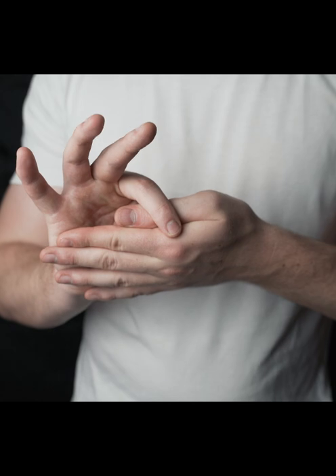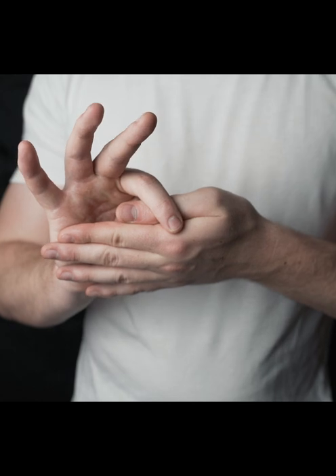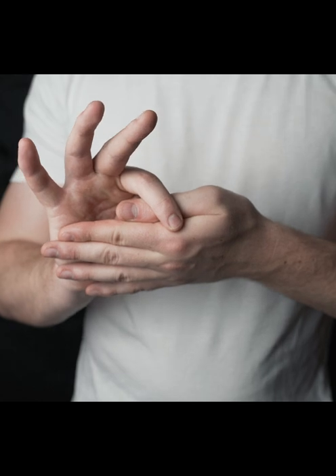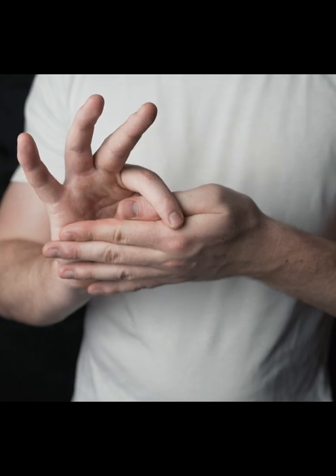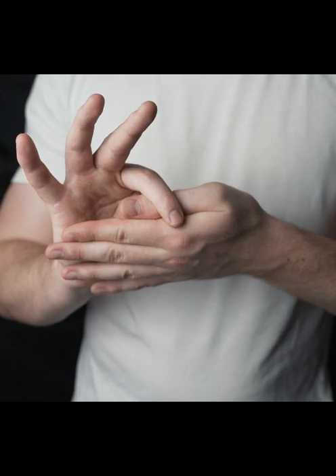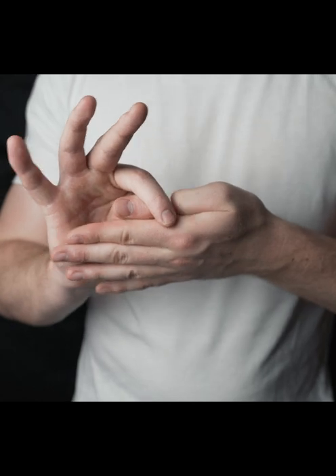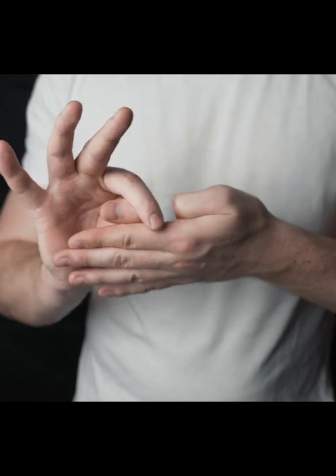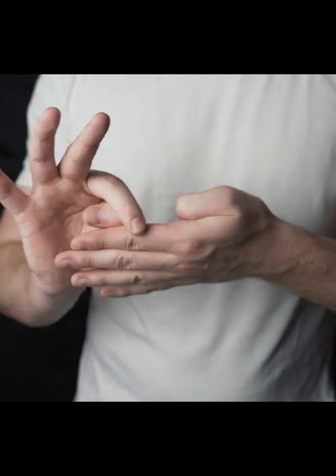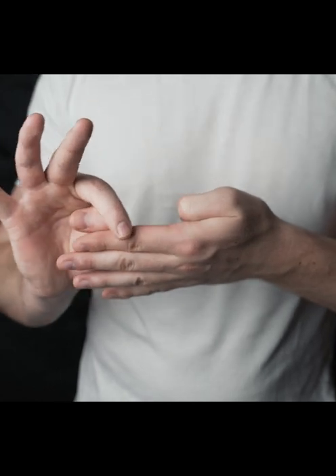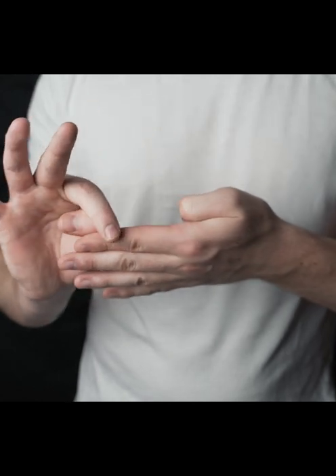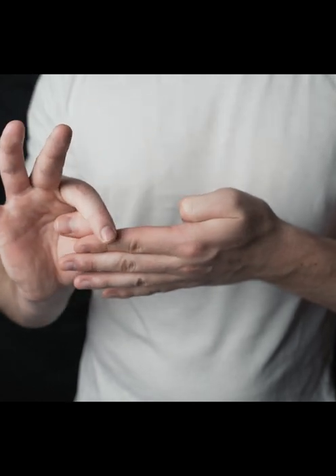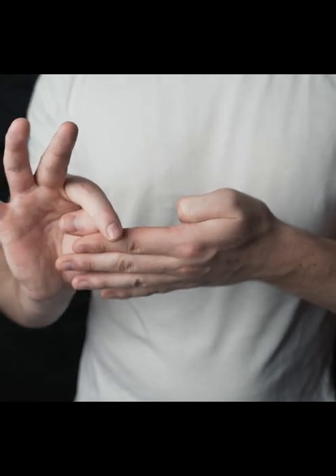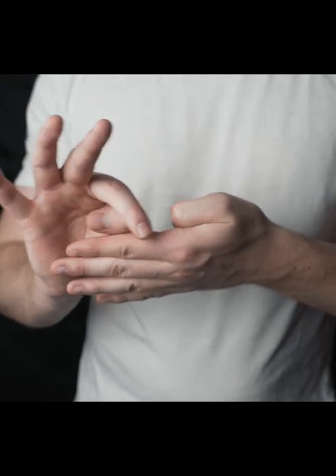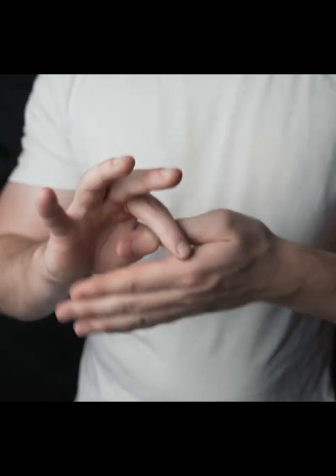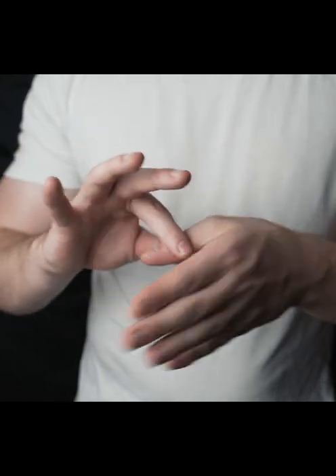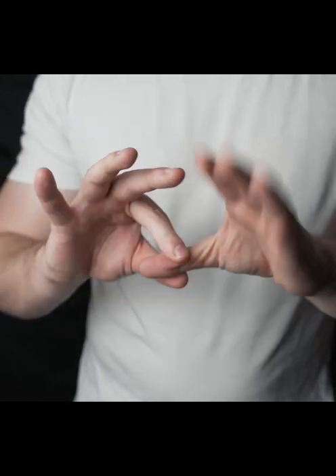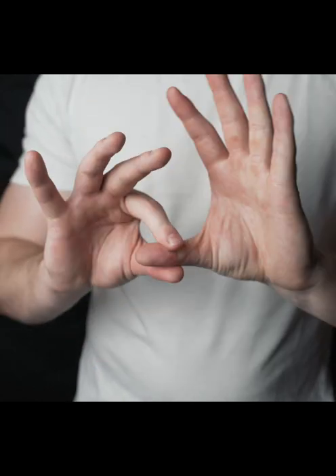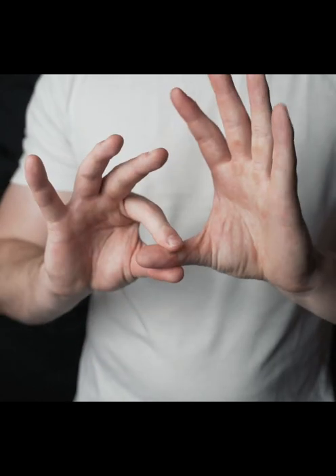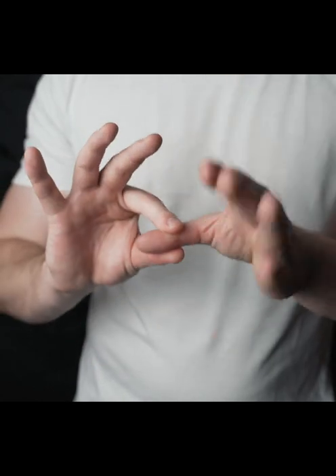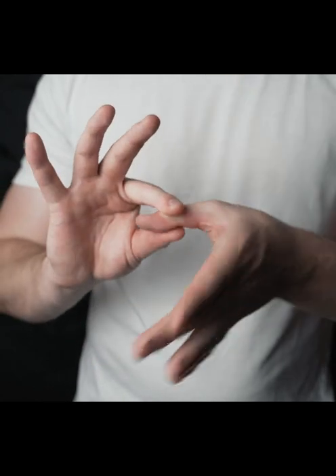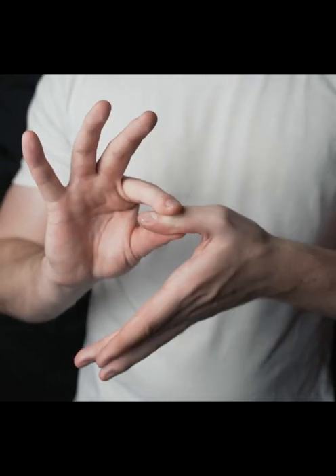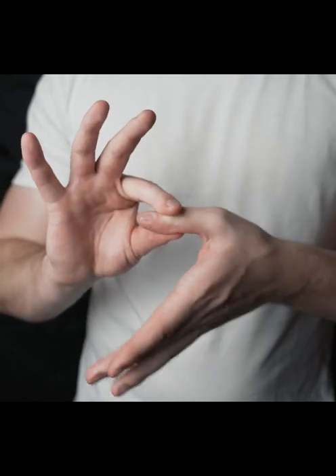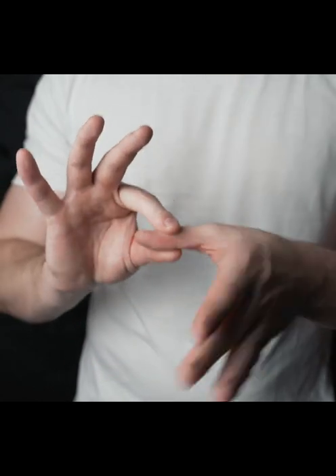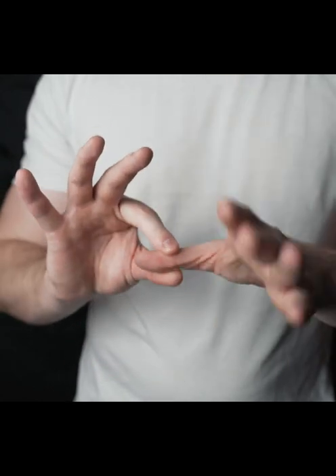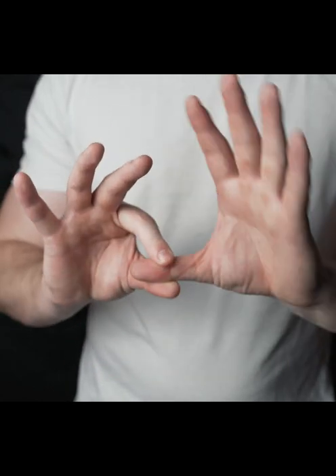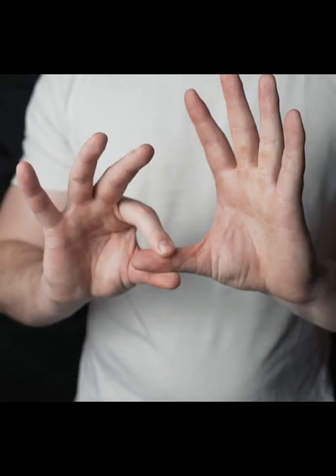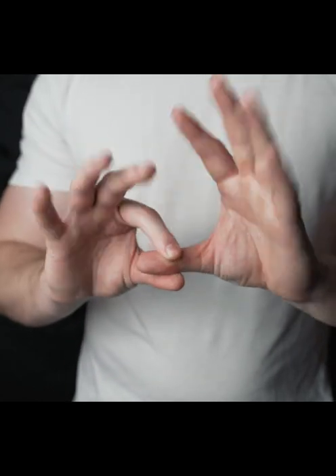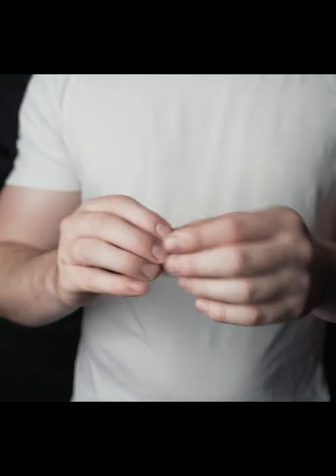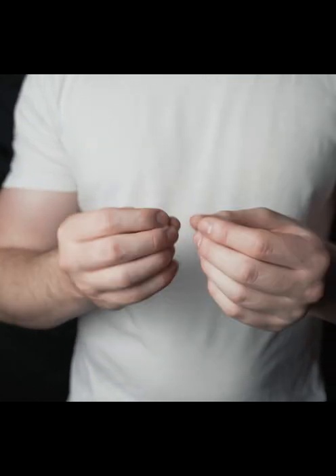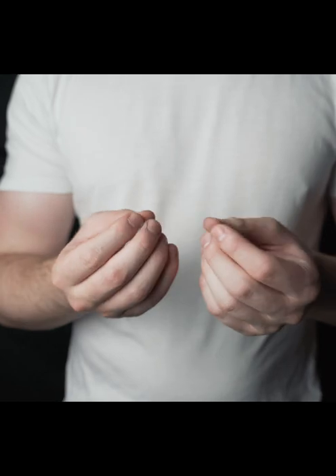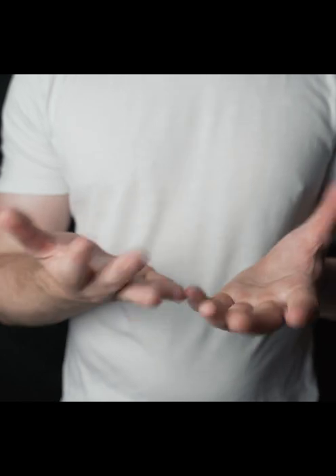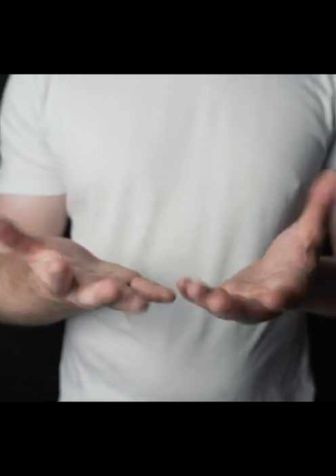The magician removes his thumb and then puts it back on. You can learn this in about five seconds.